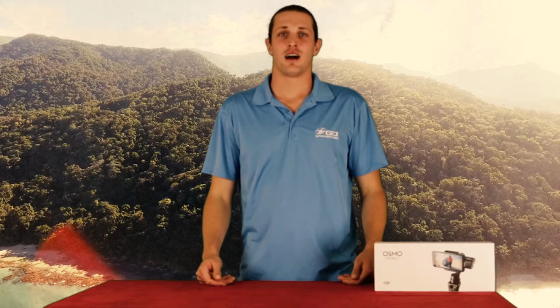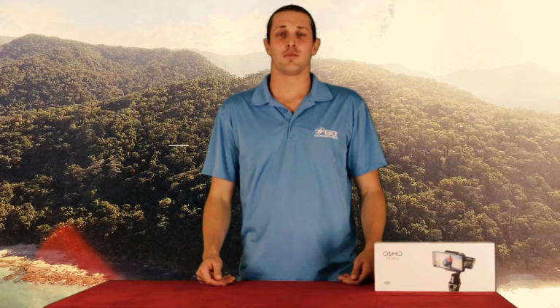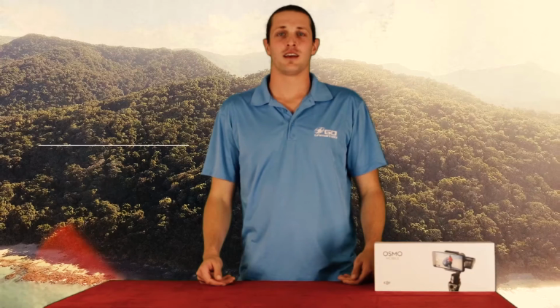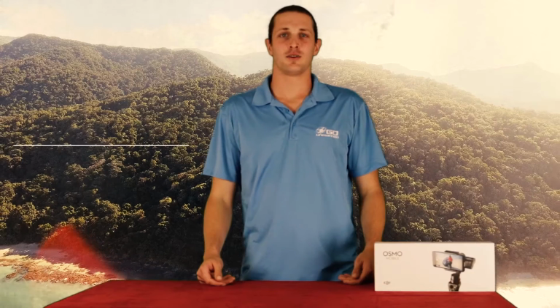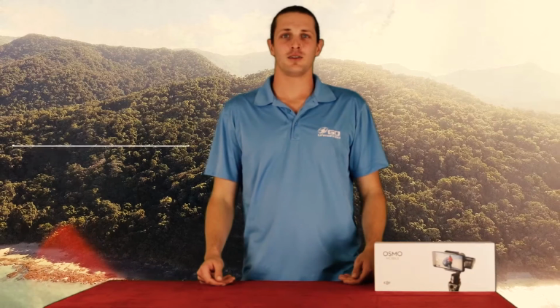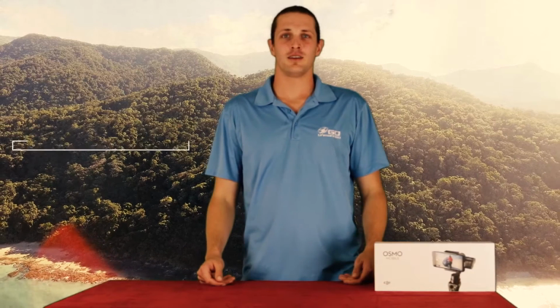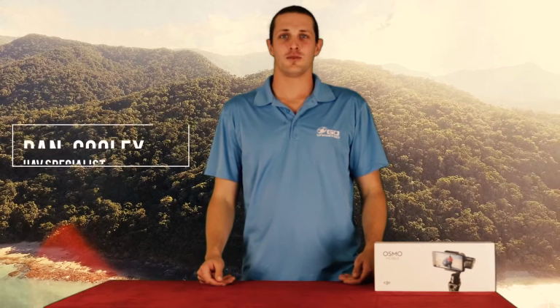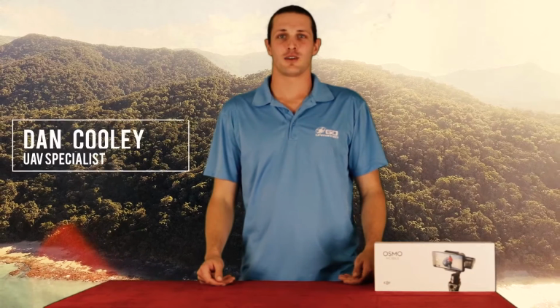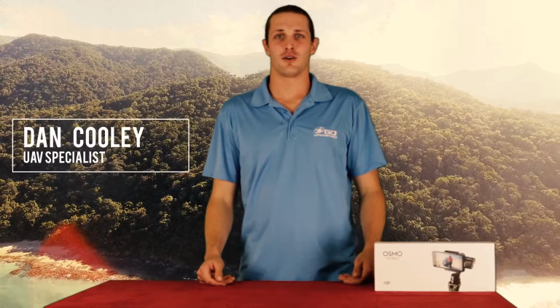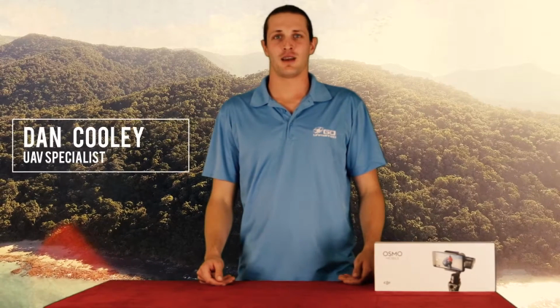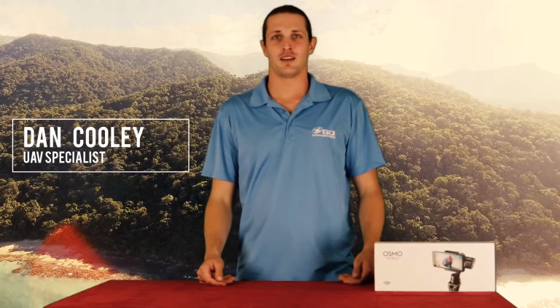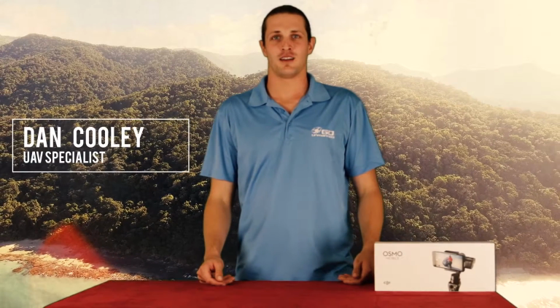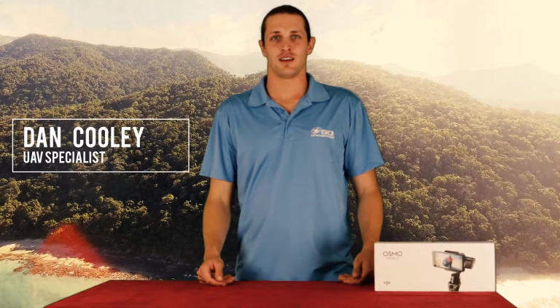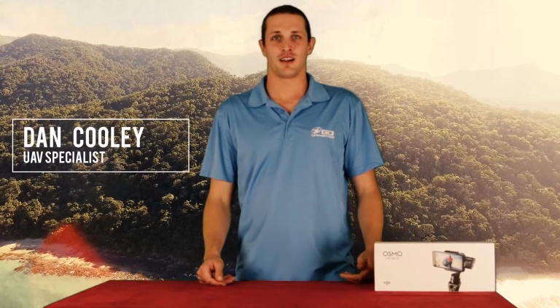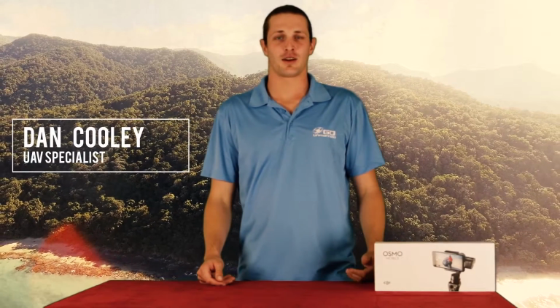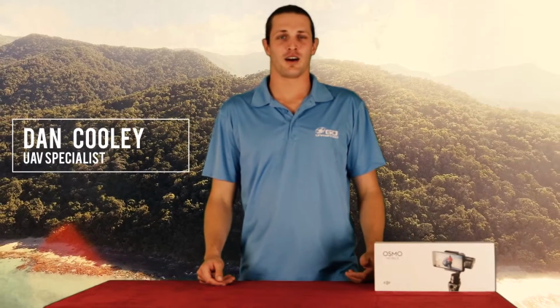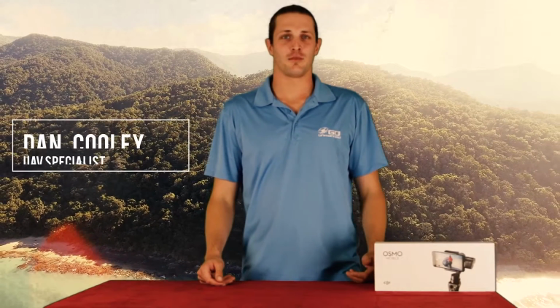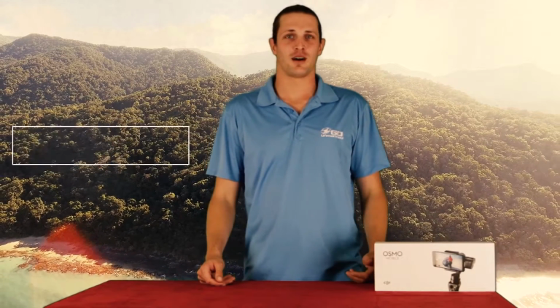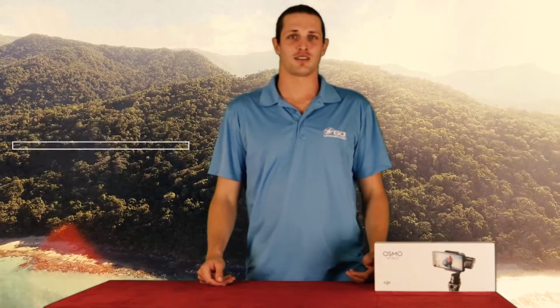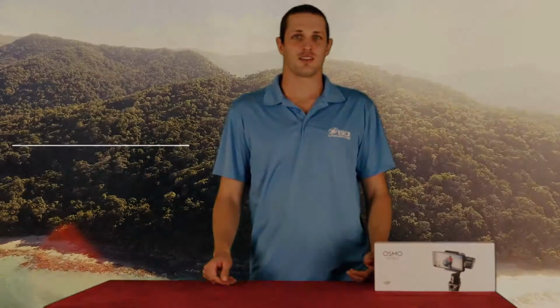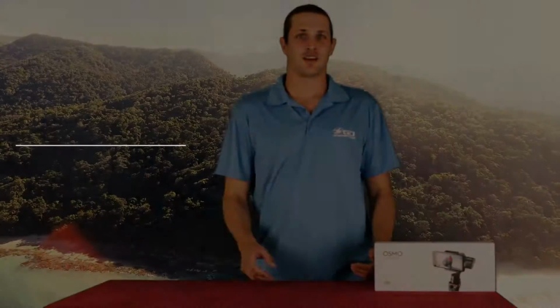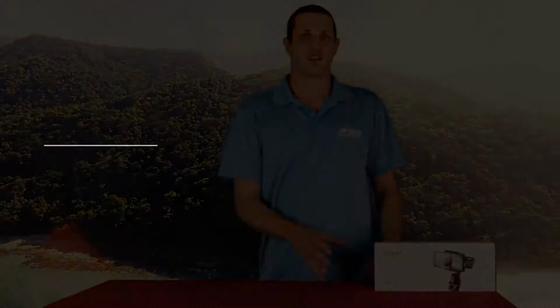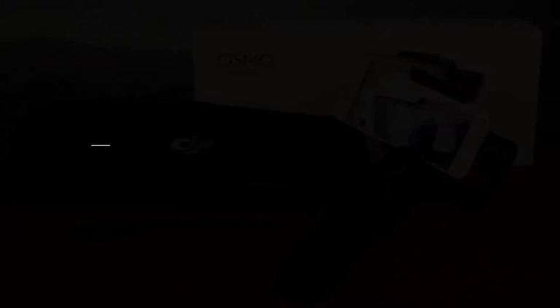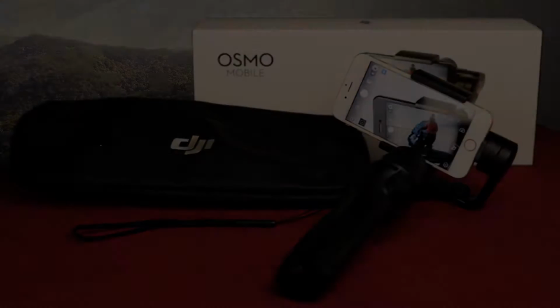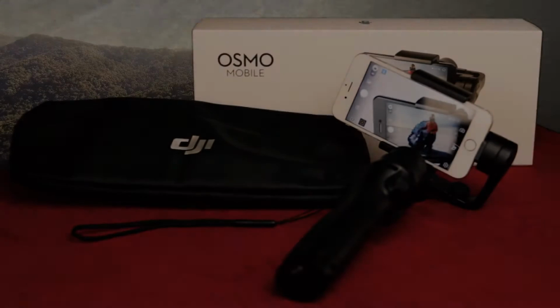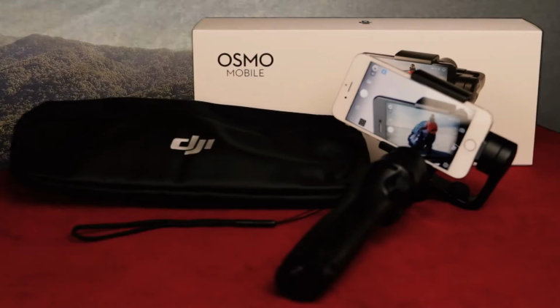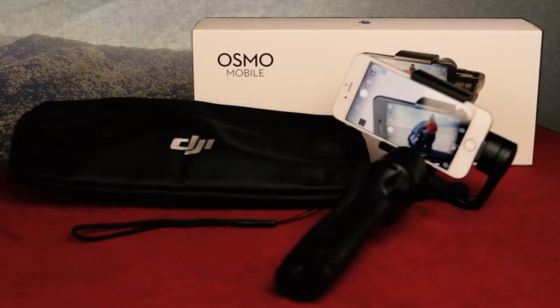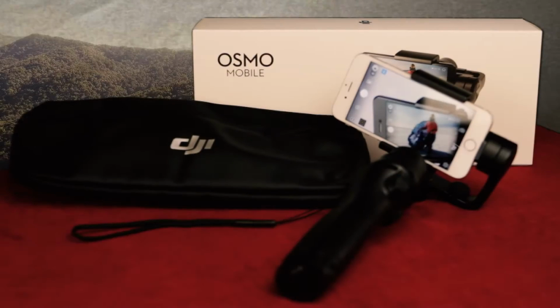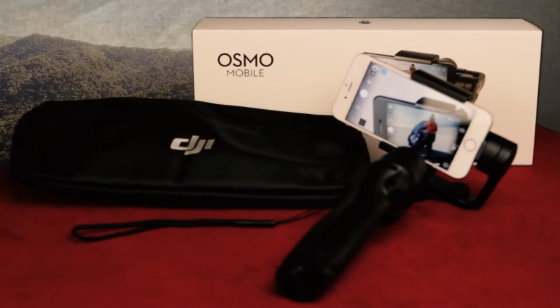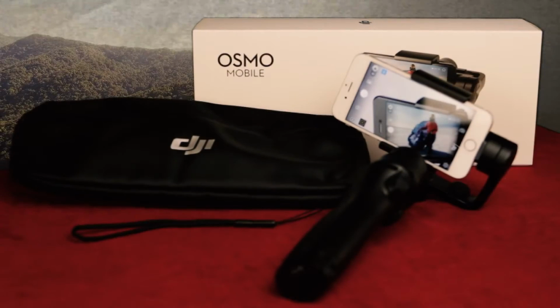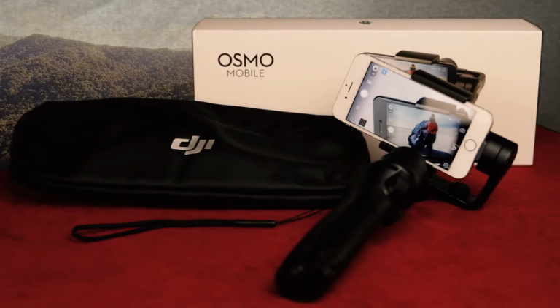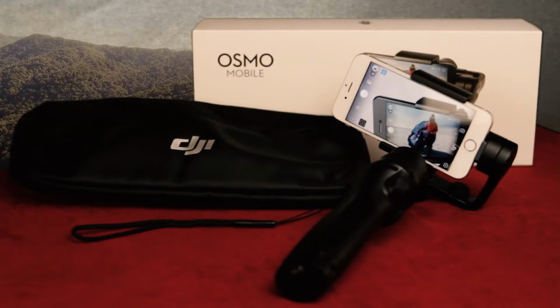I'm Dan Cooley with Go On Man, and today we're going to unbox the DJI Osmo Mobile.